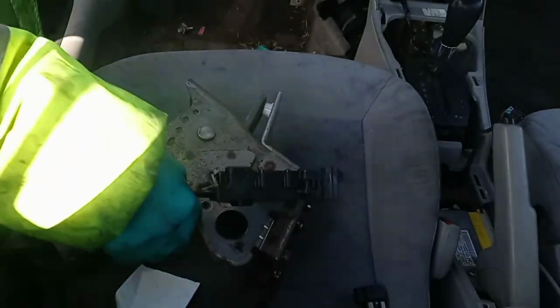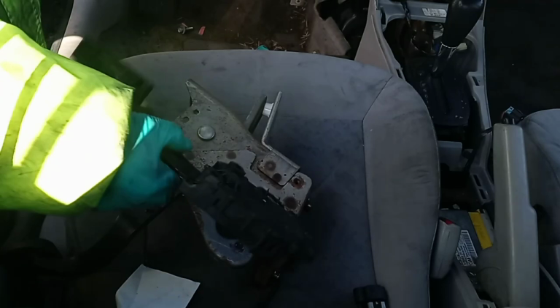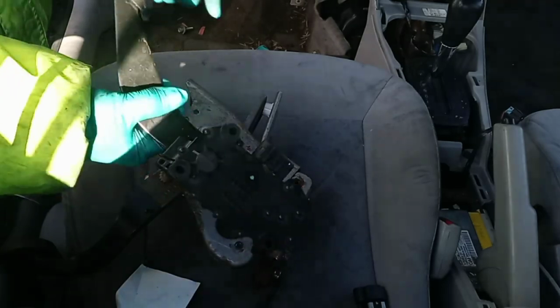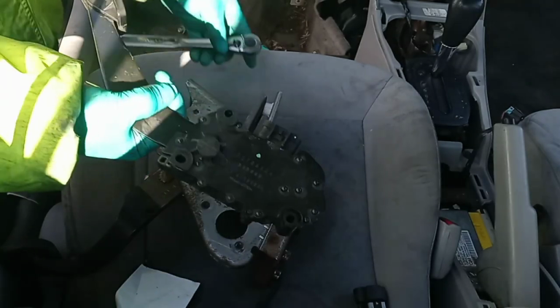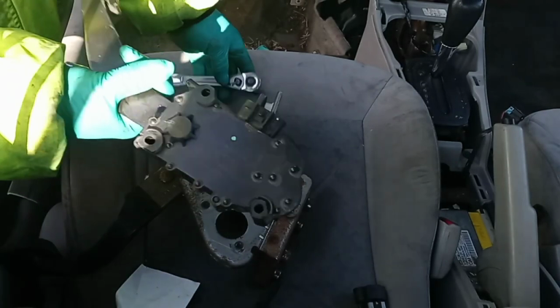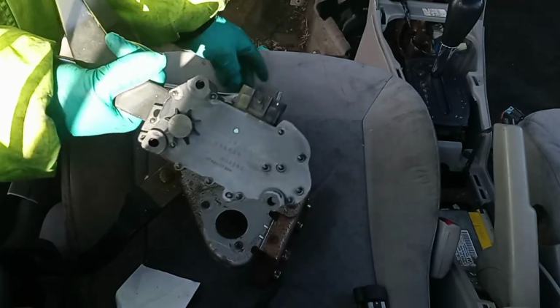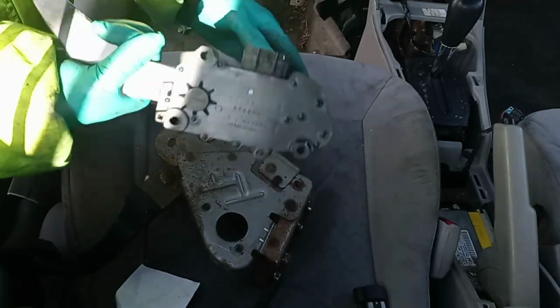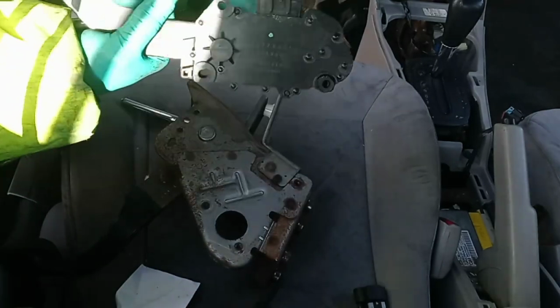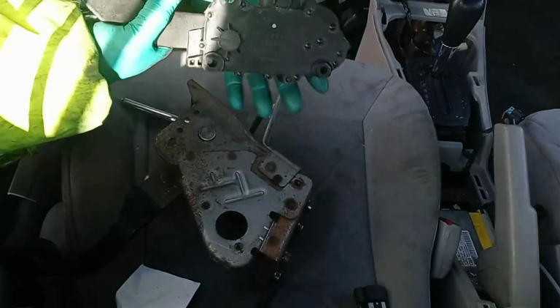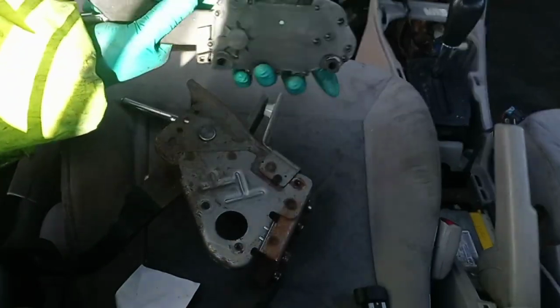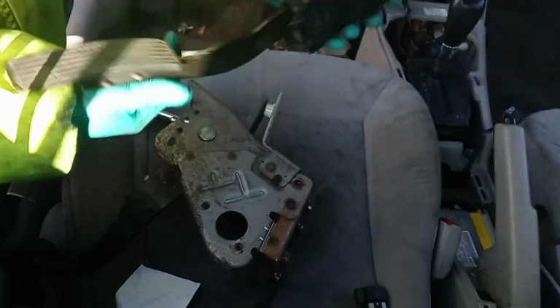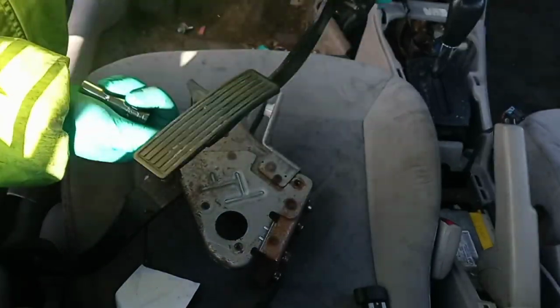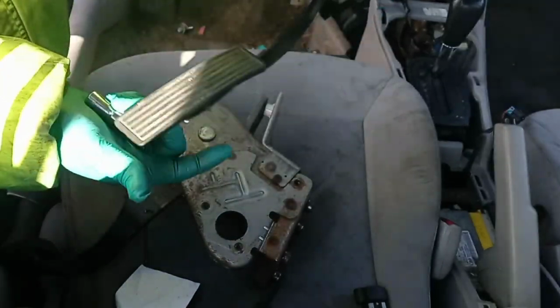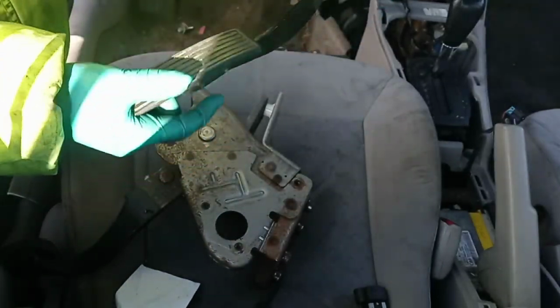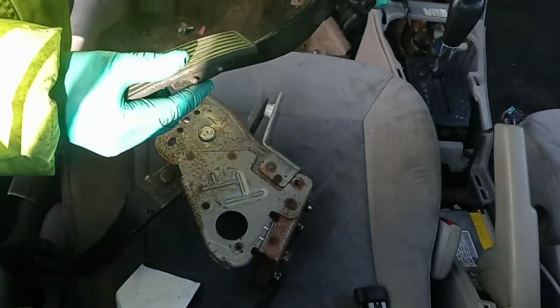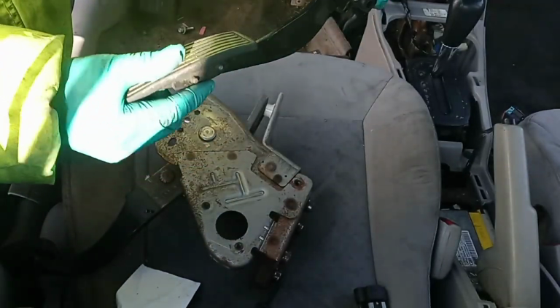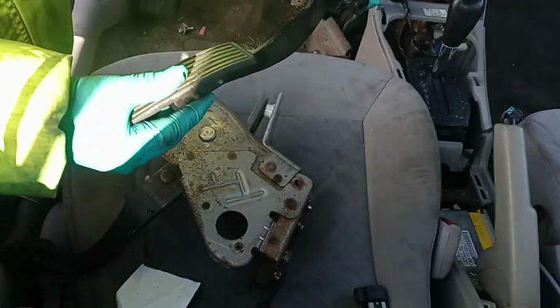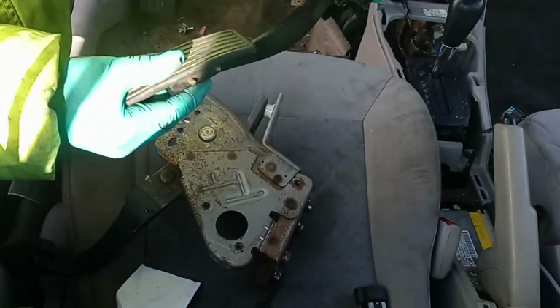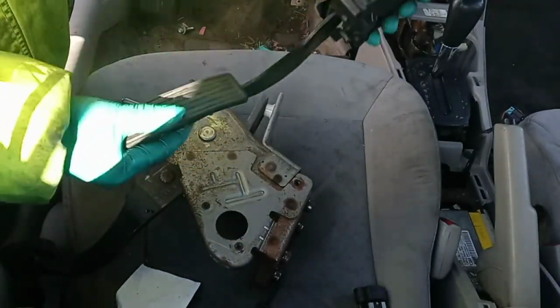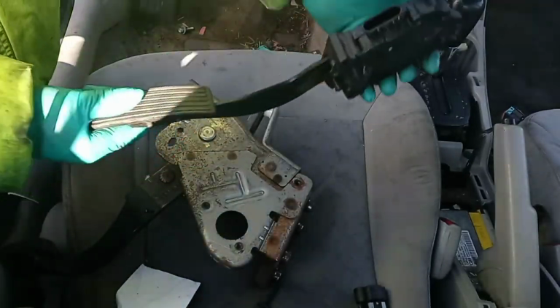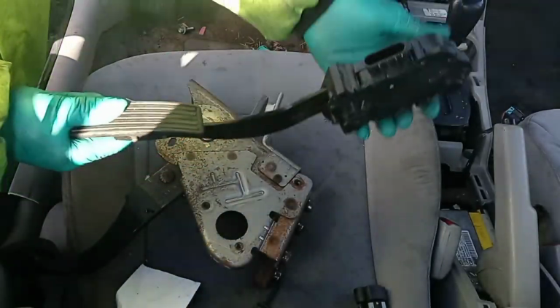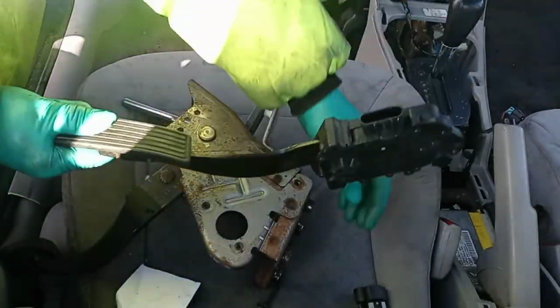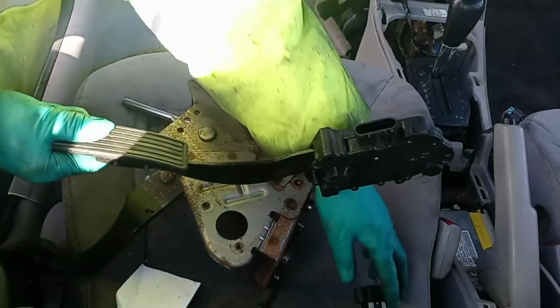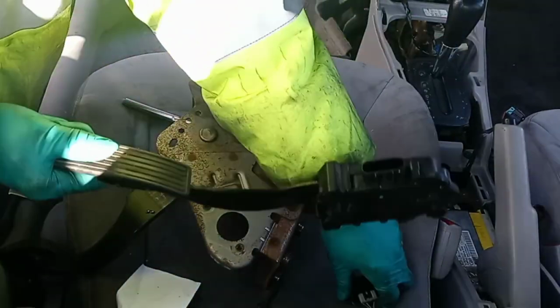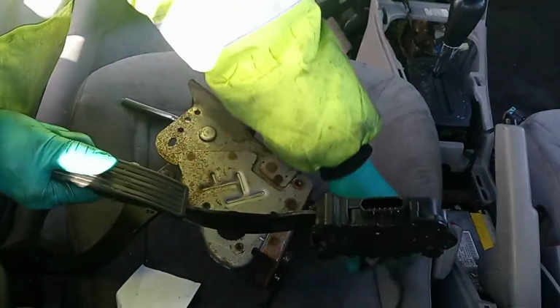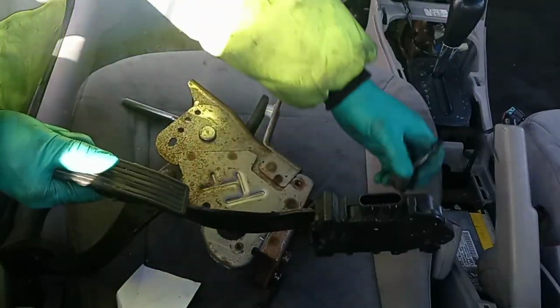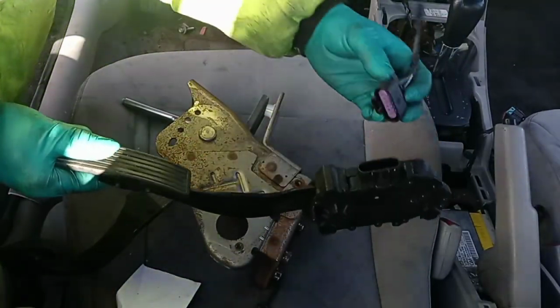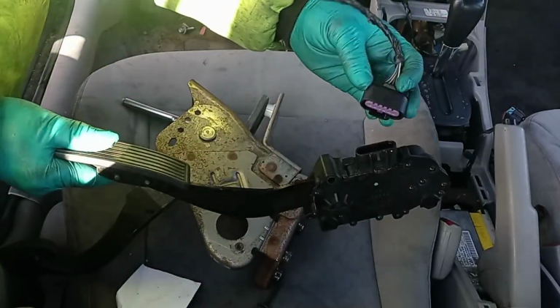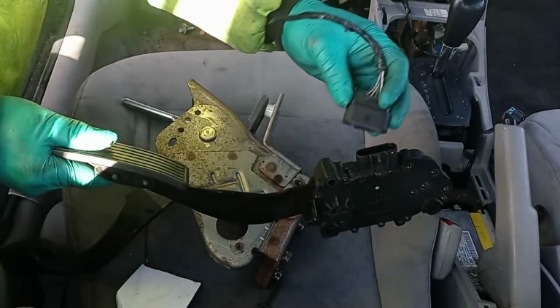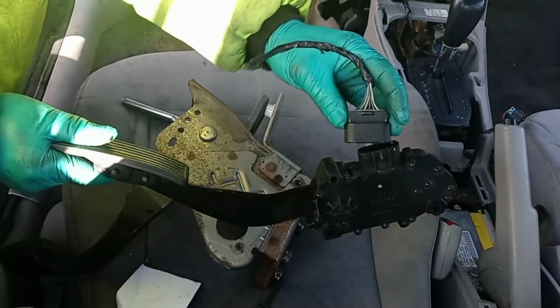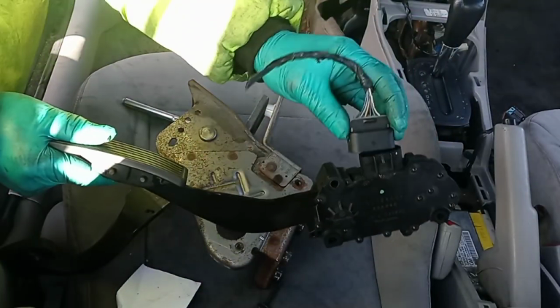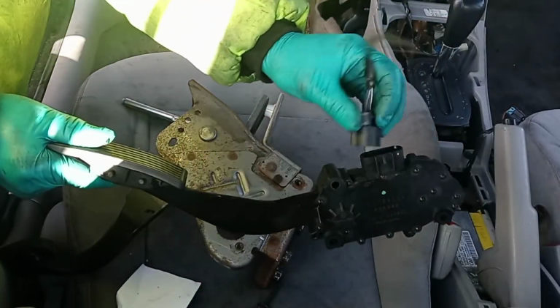There is the throttle assembly for the 2010 Chevy Cobalt.